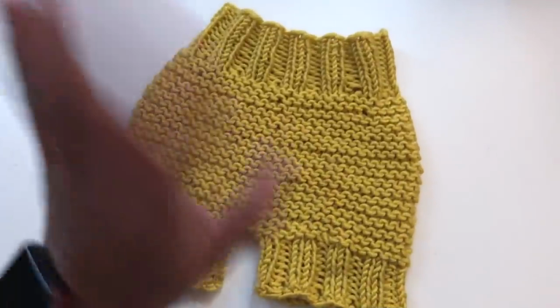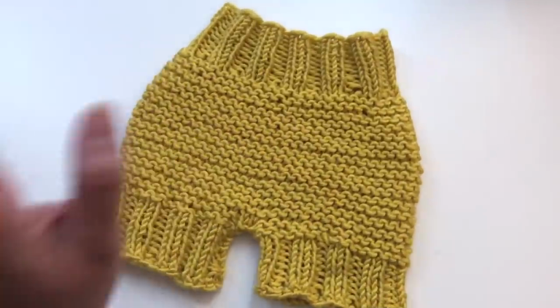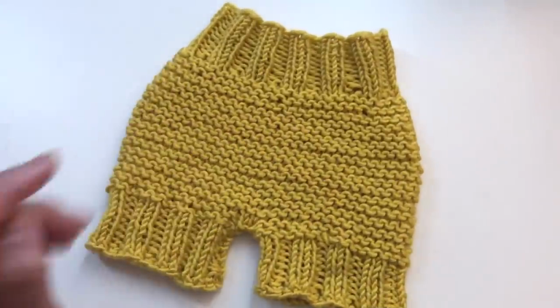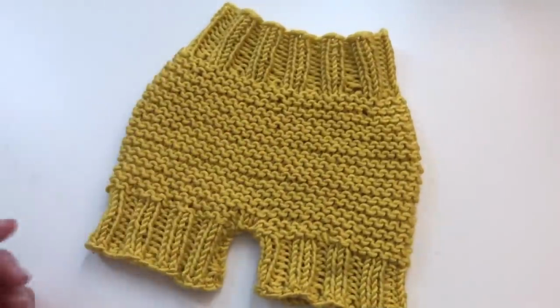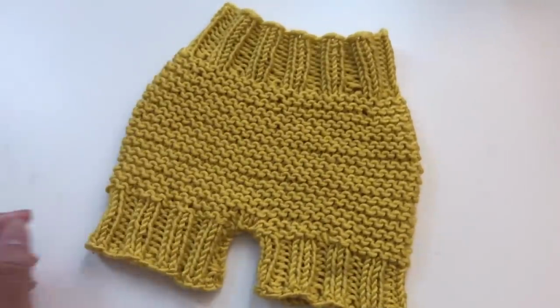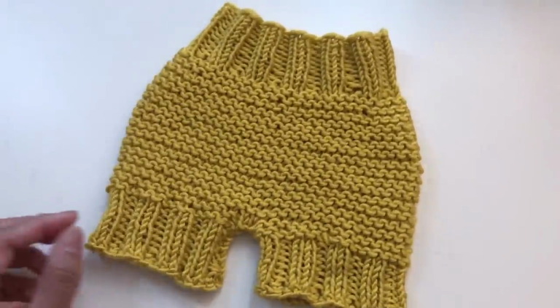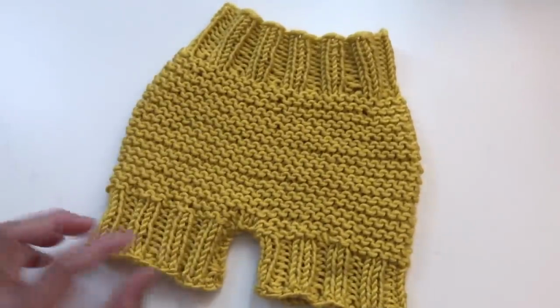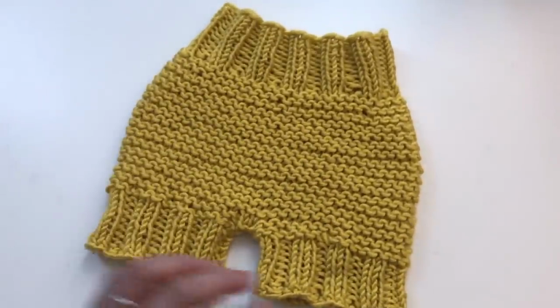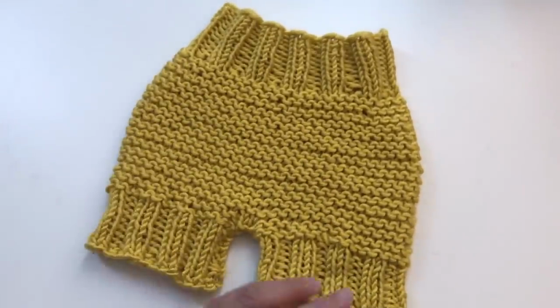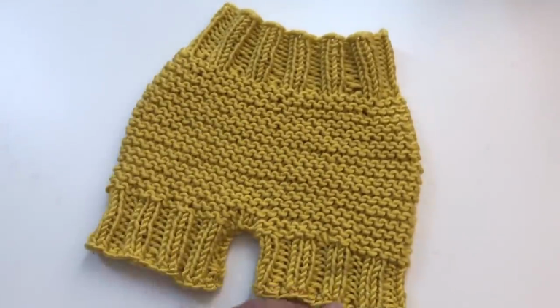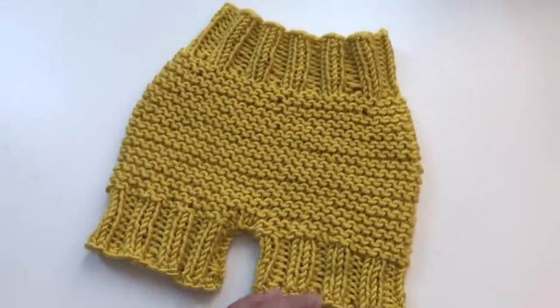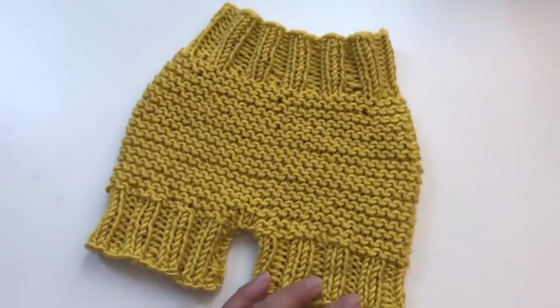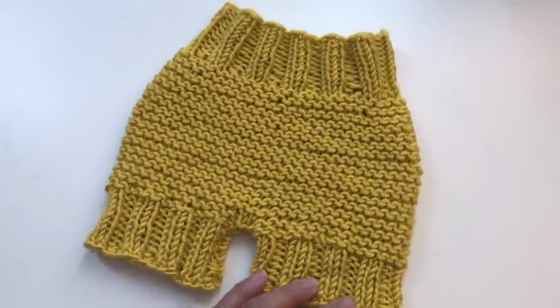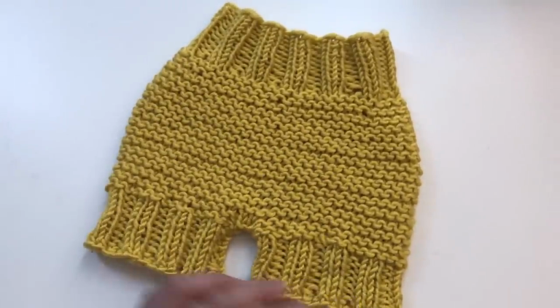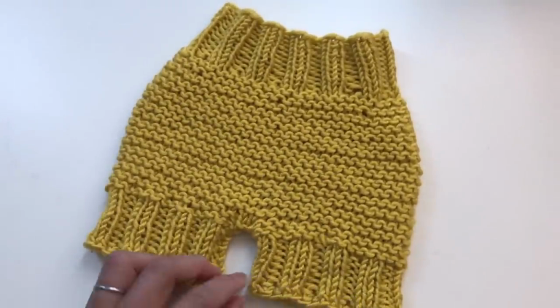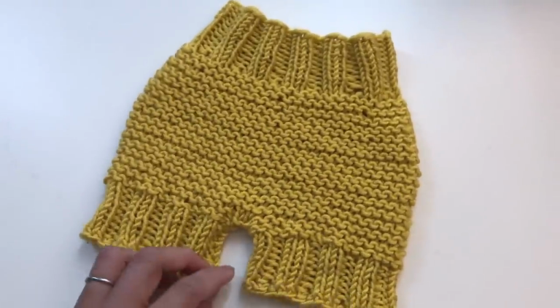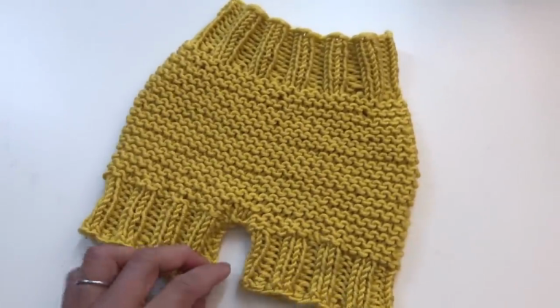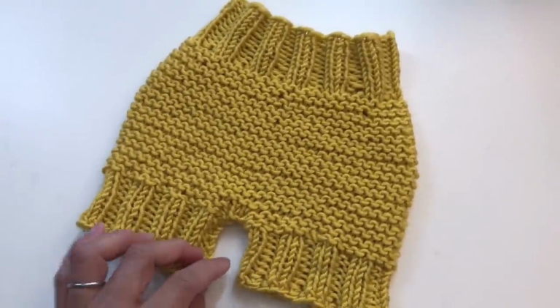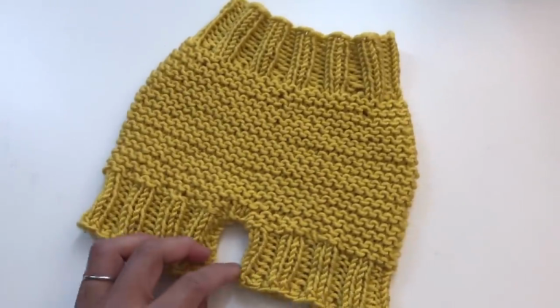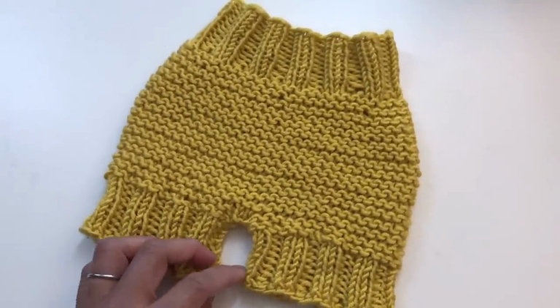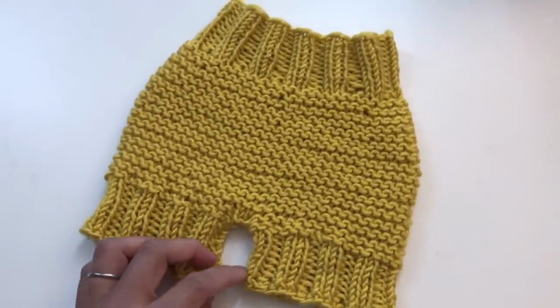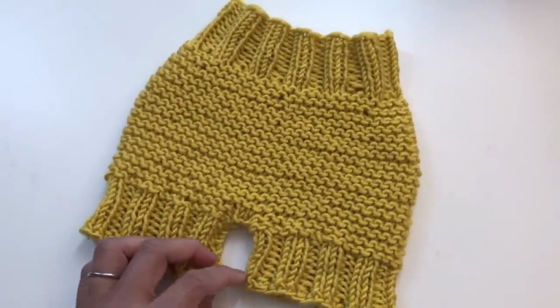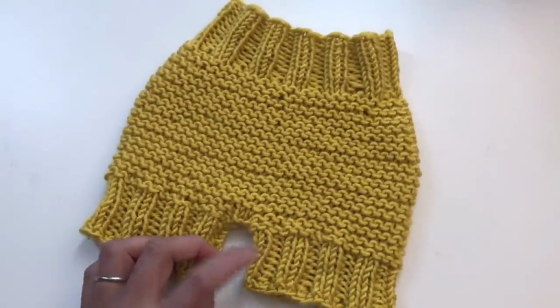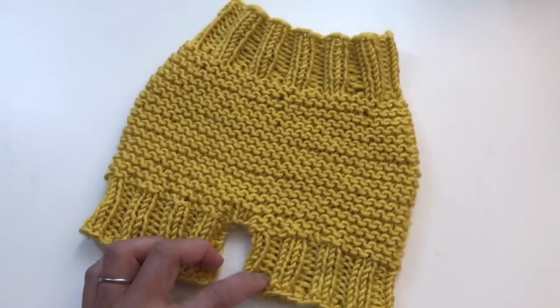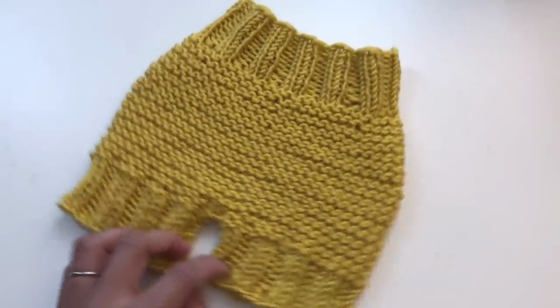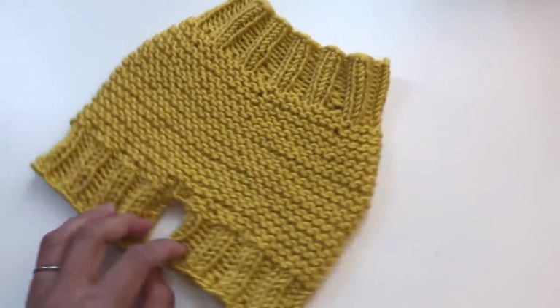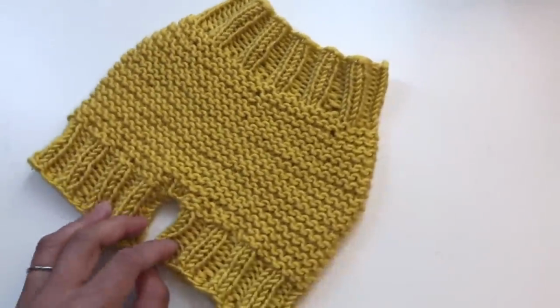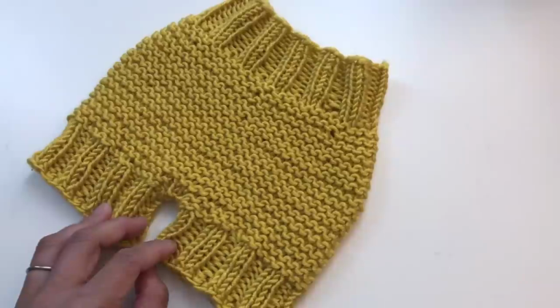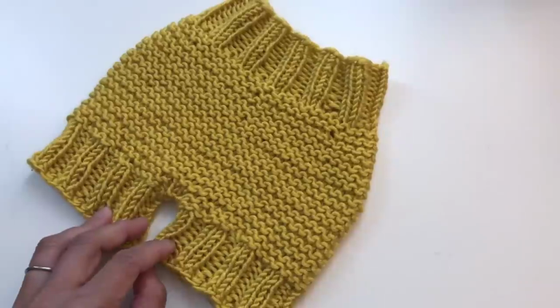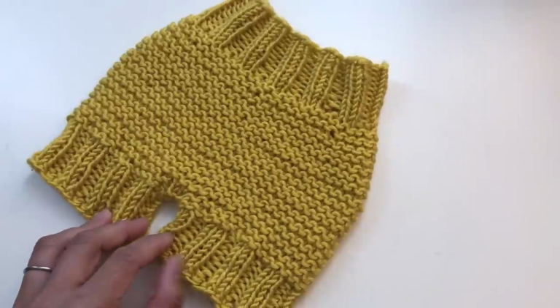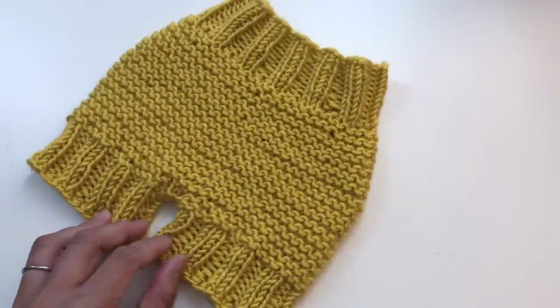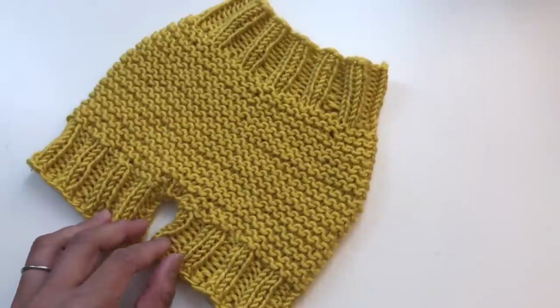Hey everyone, it's me Jenny and welcome to my channel. In this video I'm gonna show you how to knit these baby short pants.